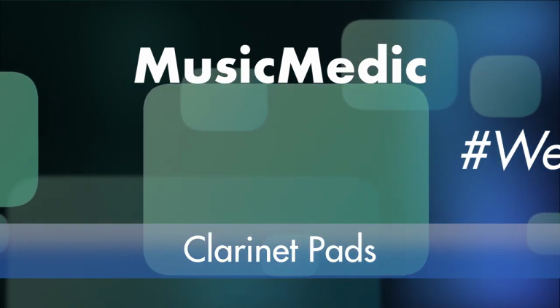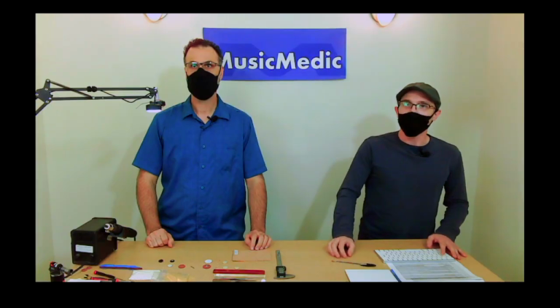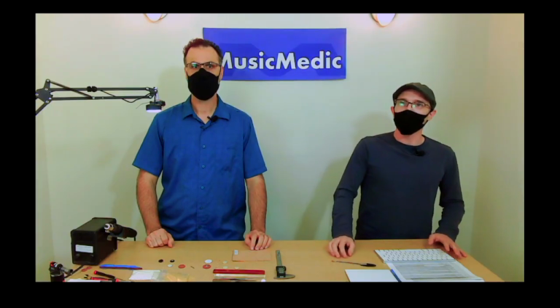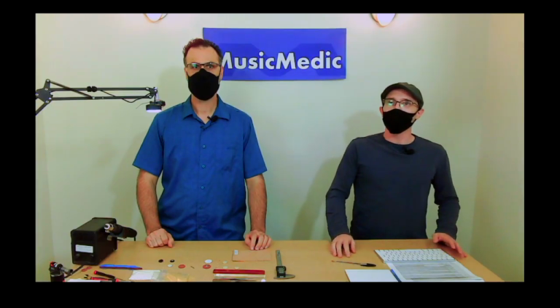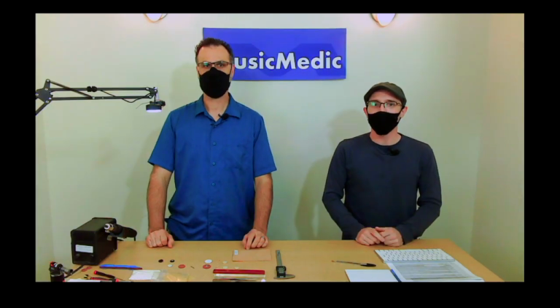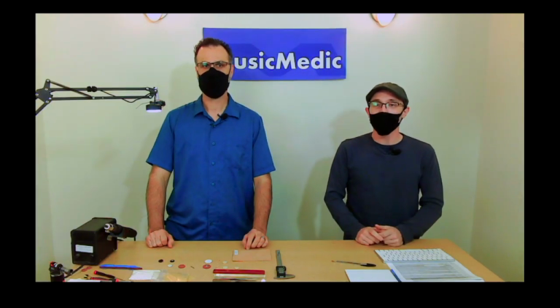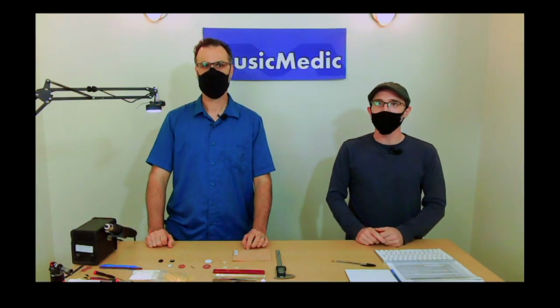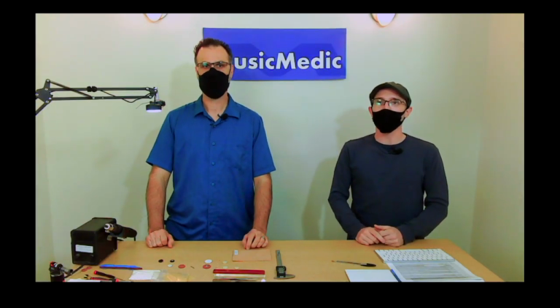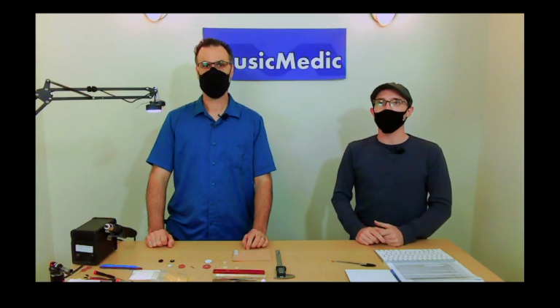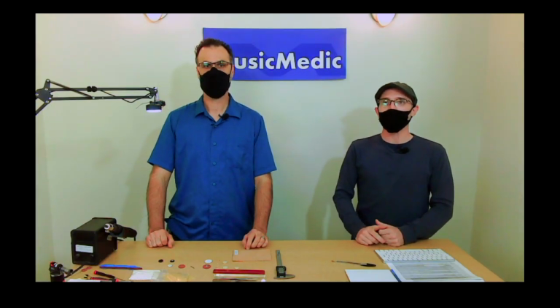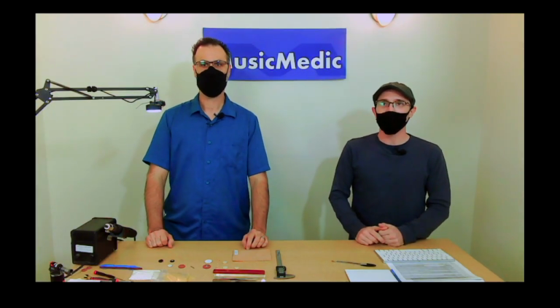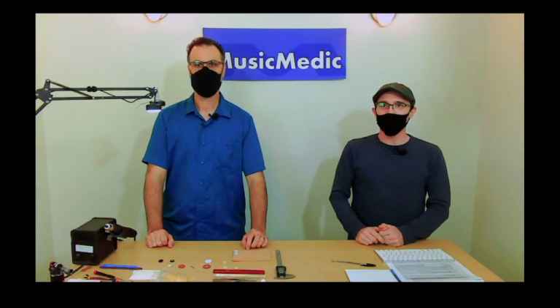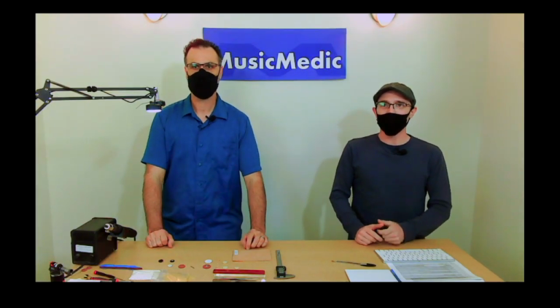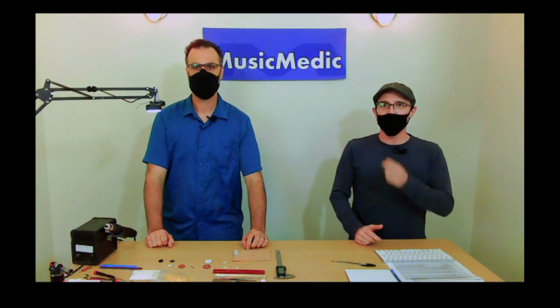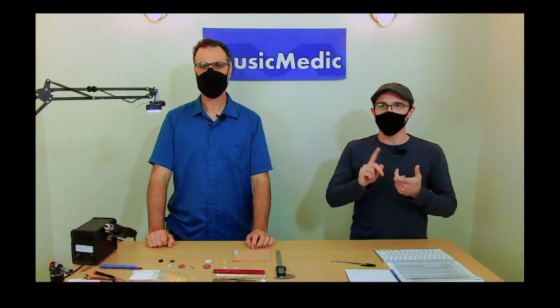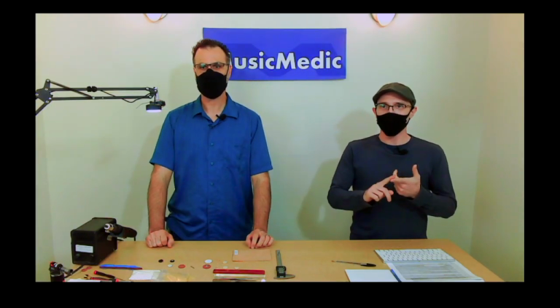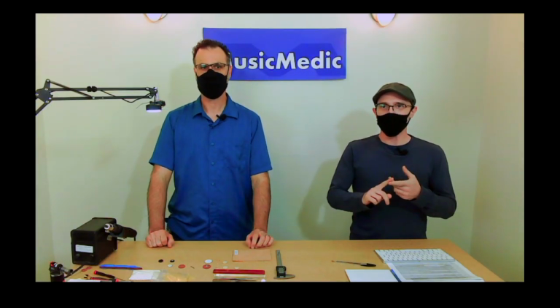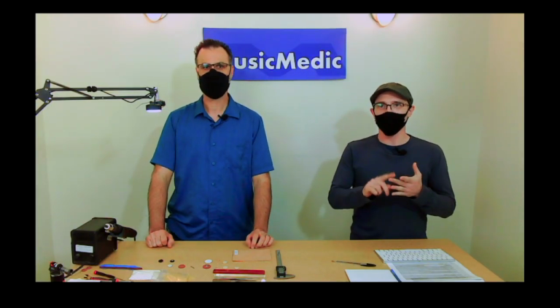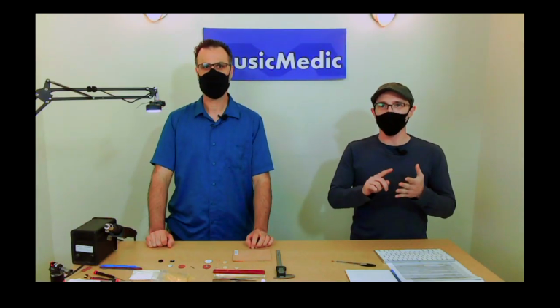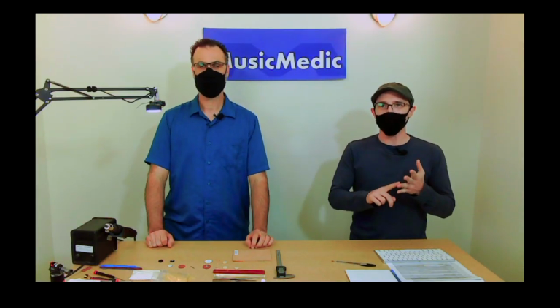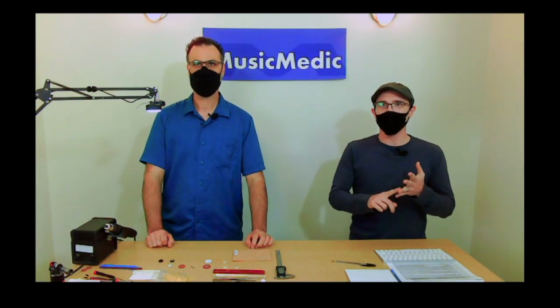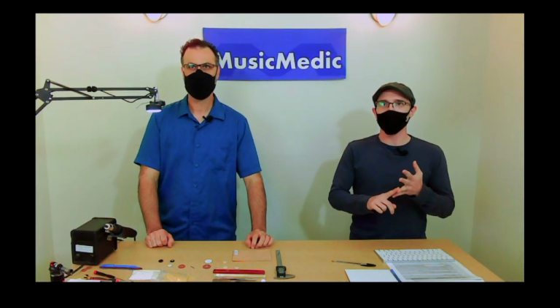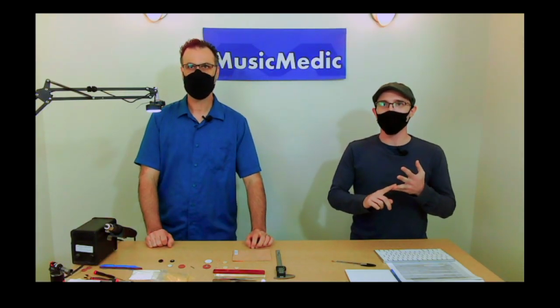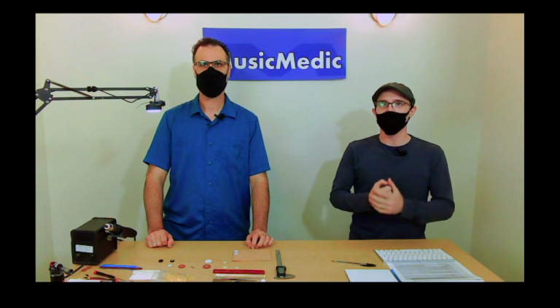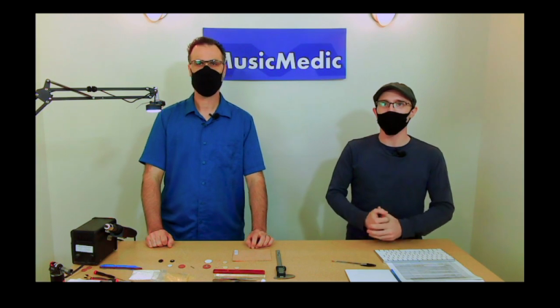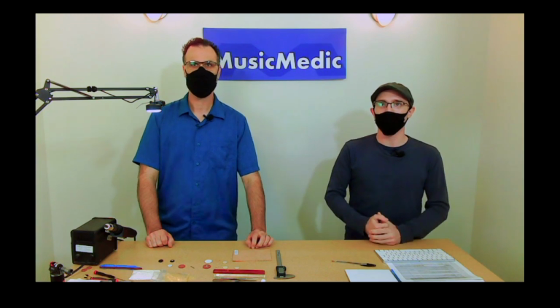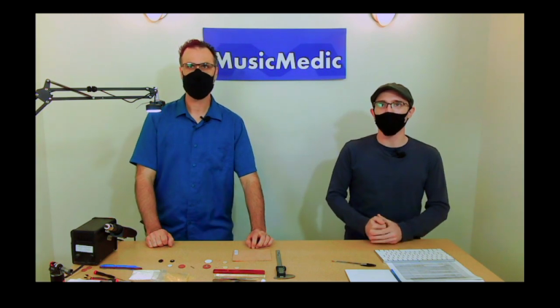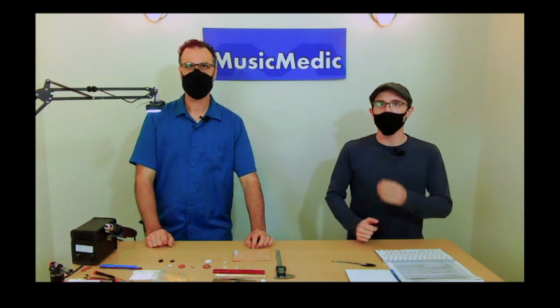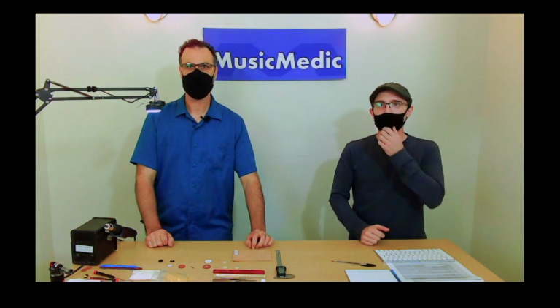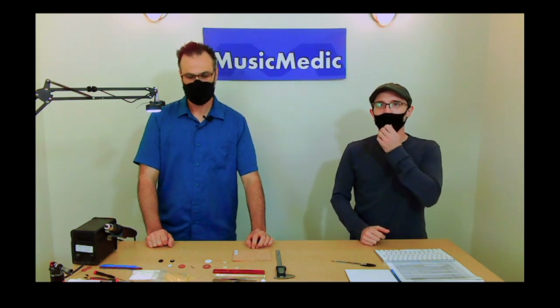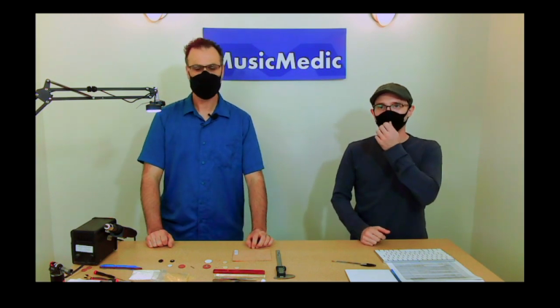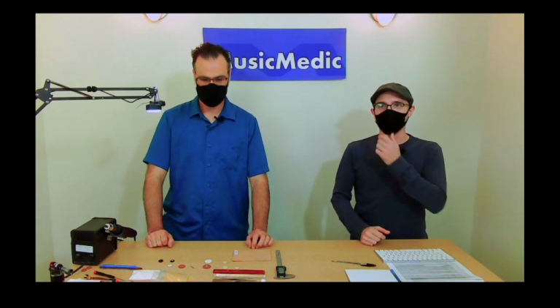Welcome everyone. Today we're going to be talking about clarinet pads, bladder pads, cork, bass clarinet pads, and how to install the roux pads for clarinet.